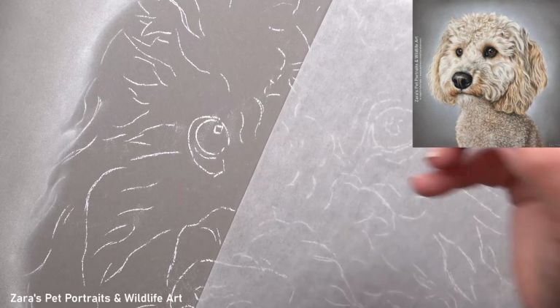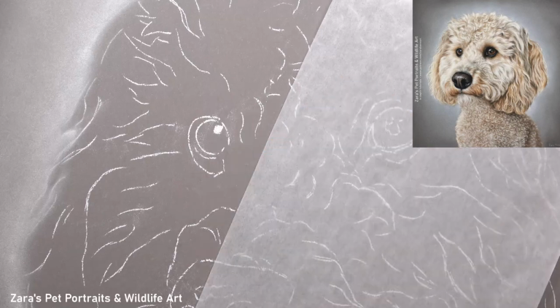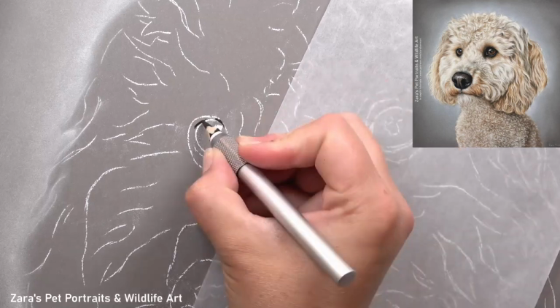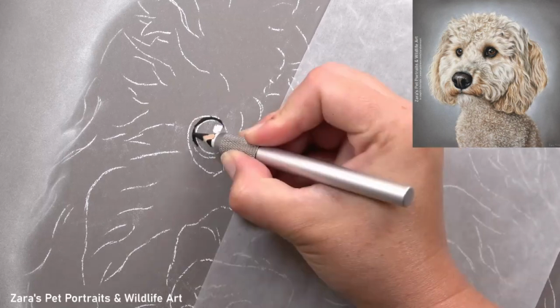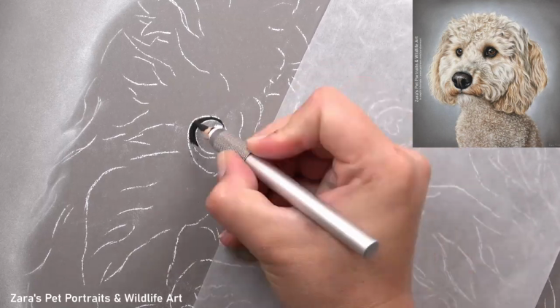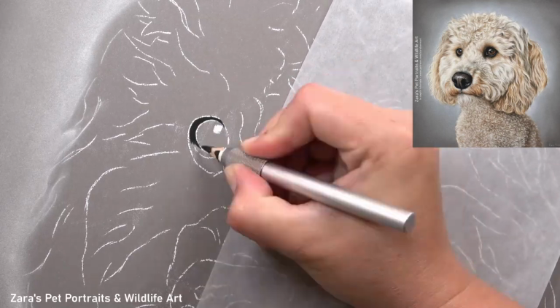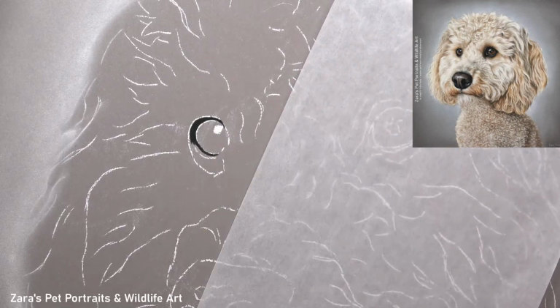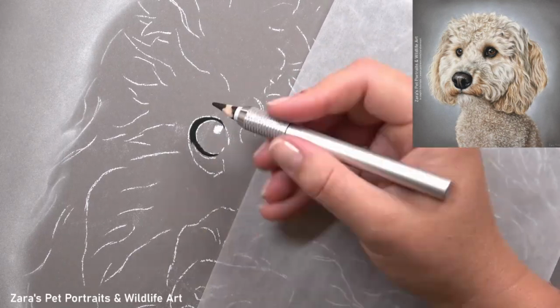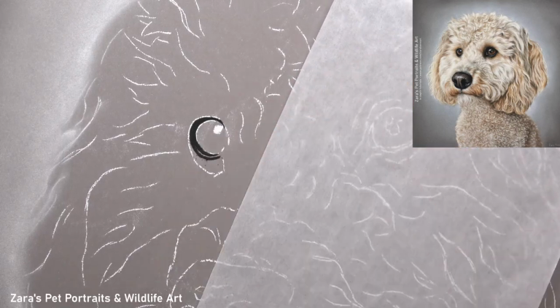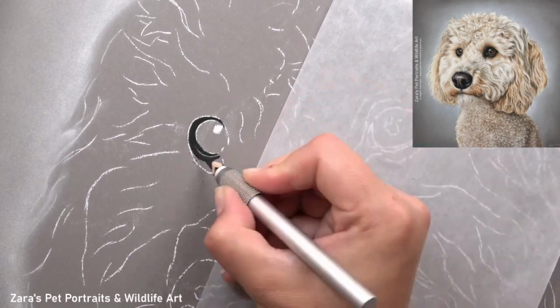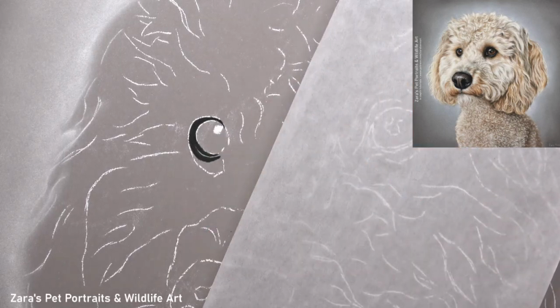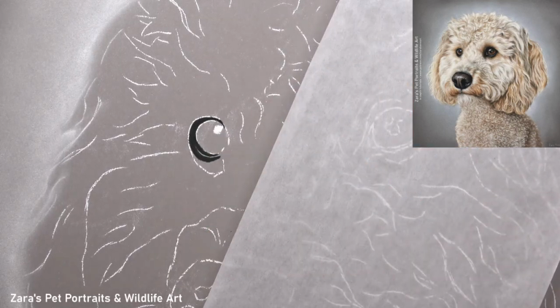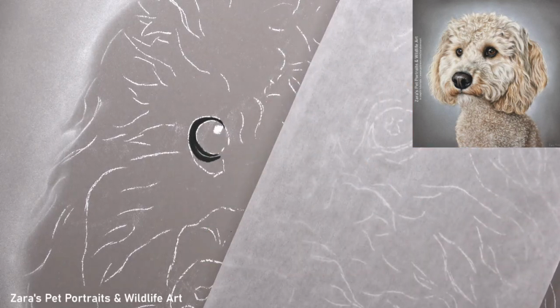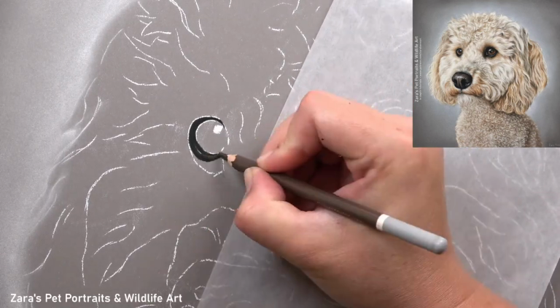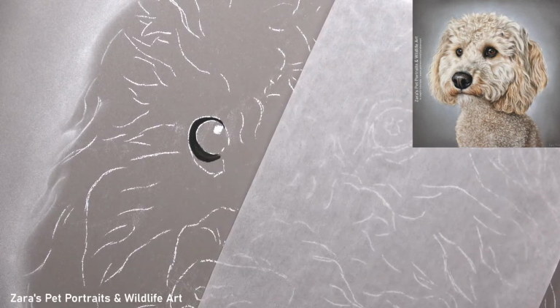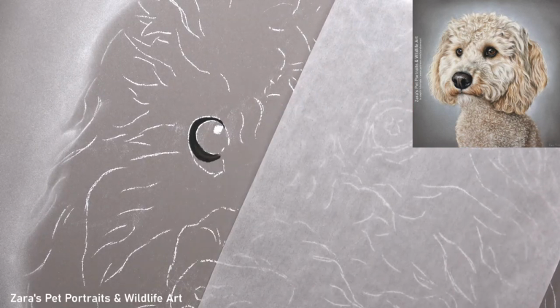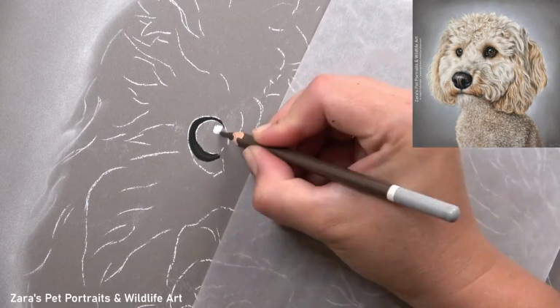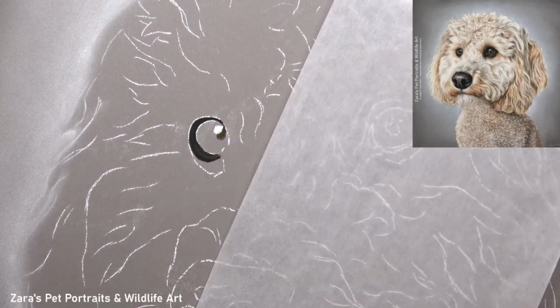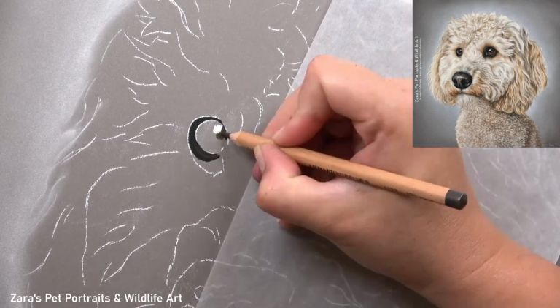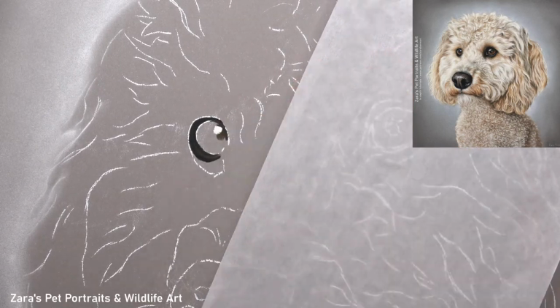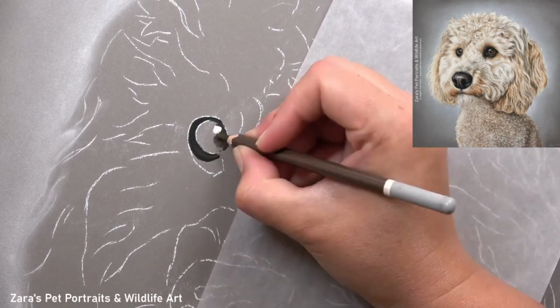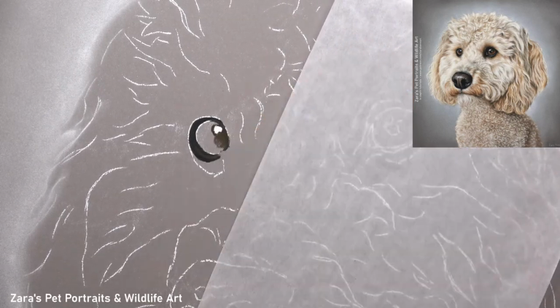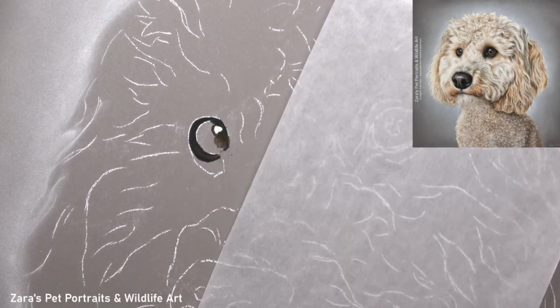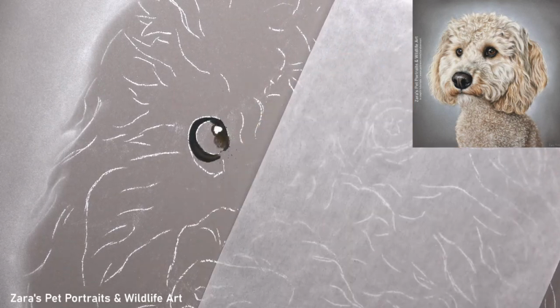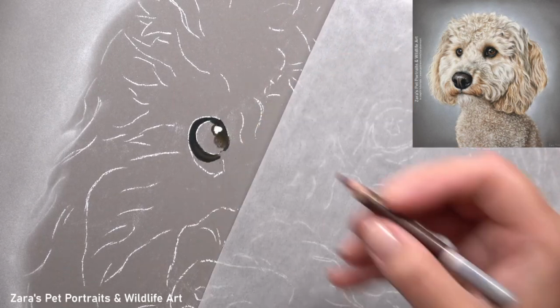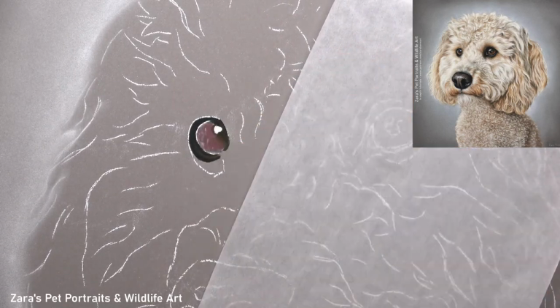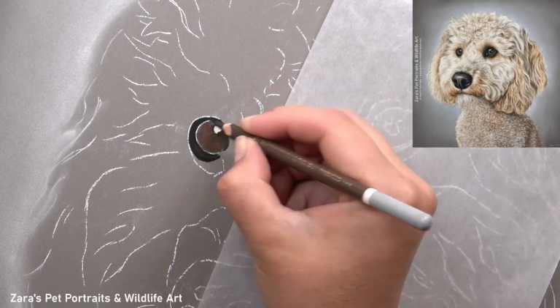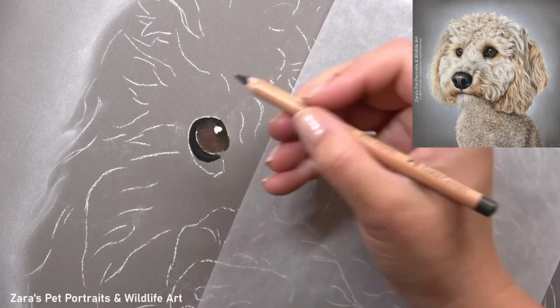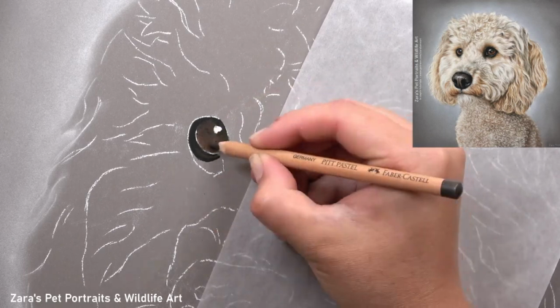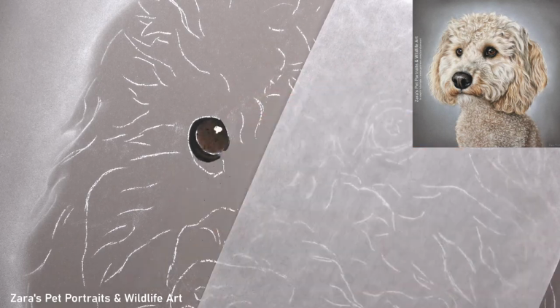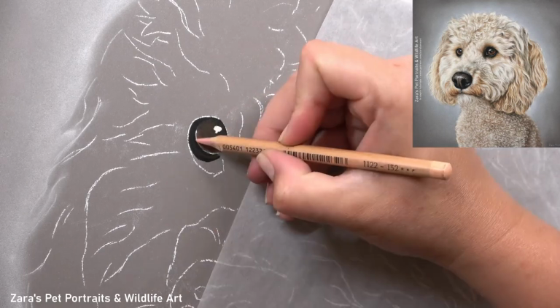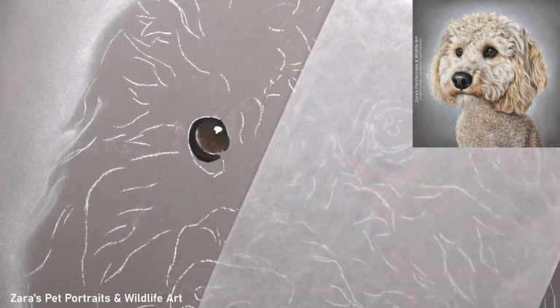Hi everyone, in this video I'm going to show you how I did this portrait of a cockapoo in pastels.